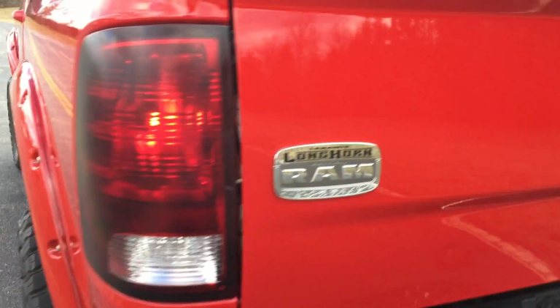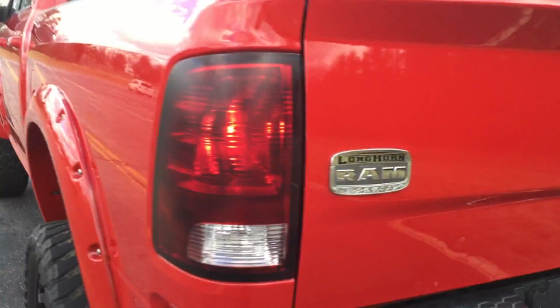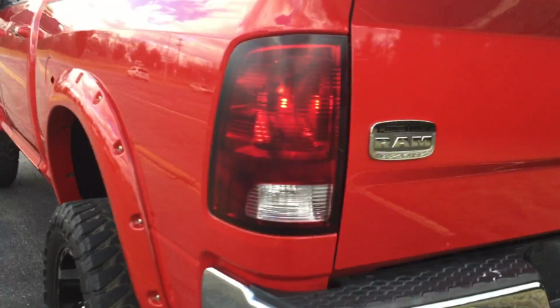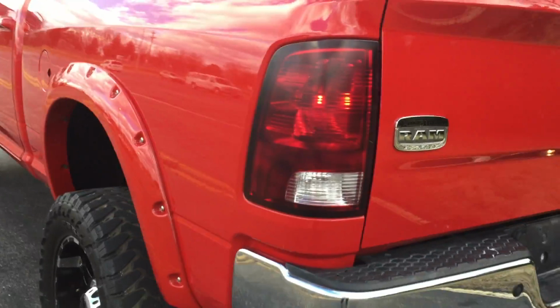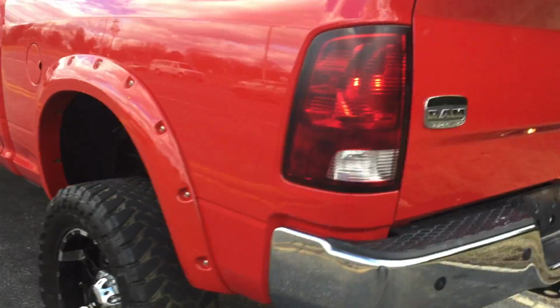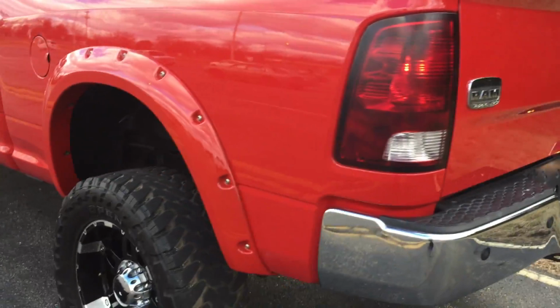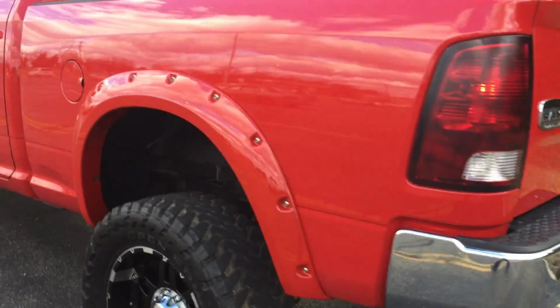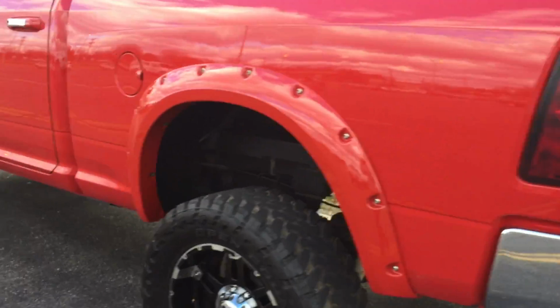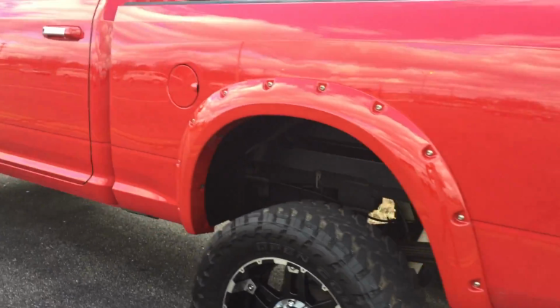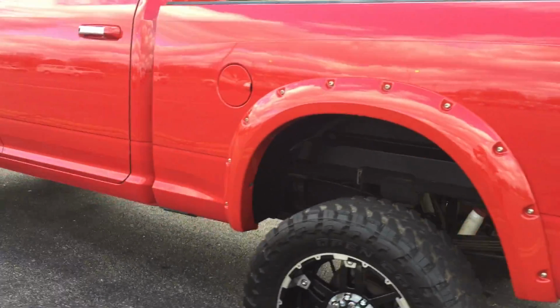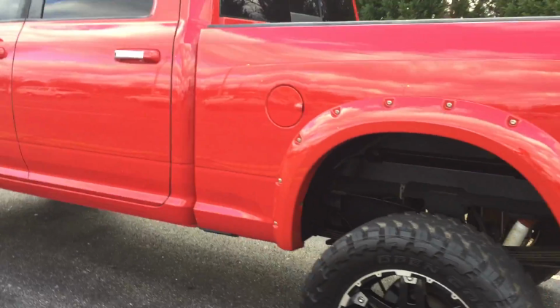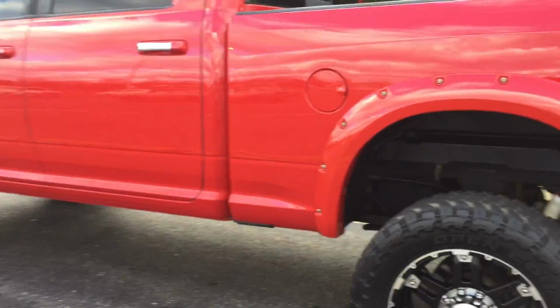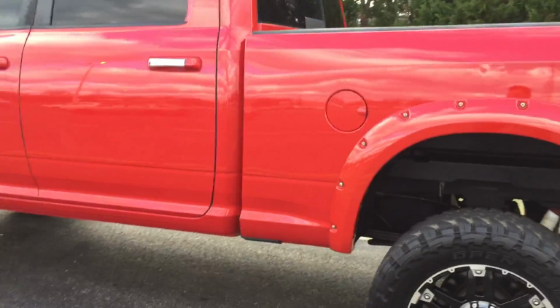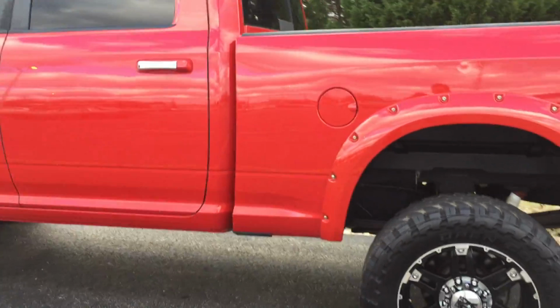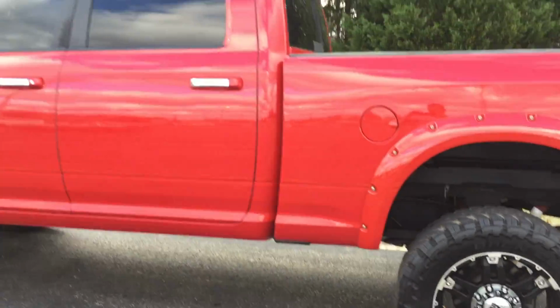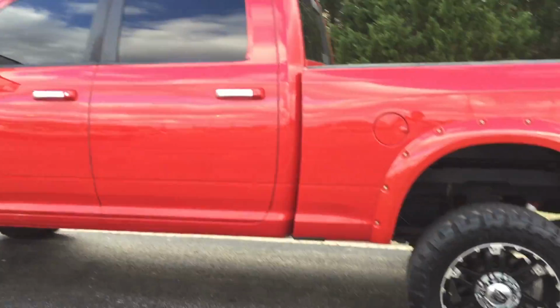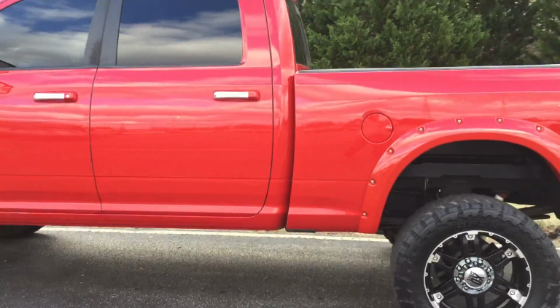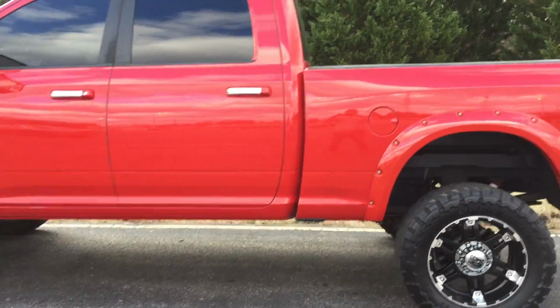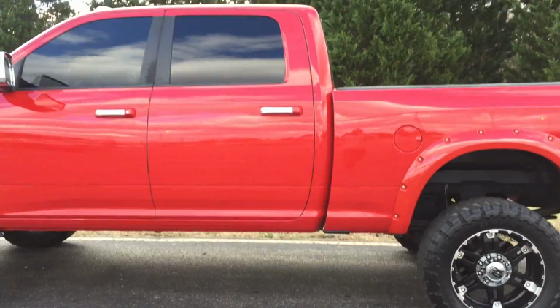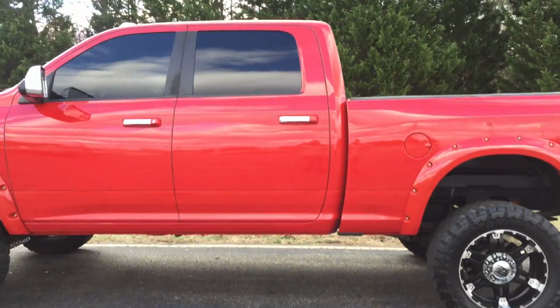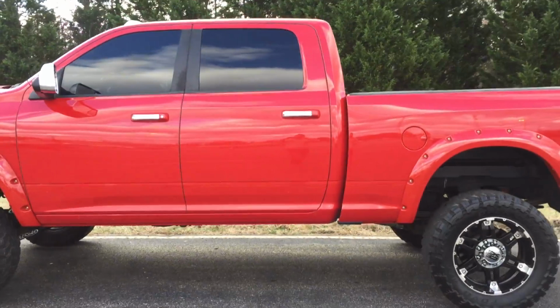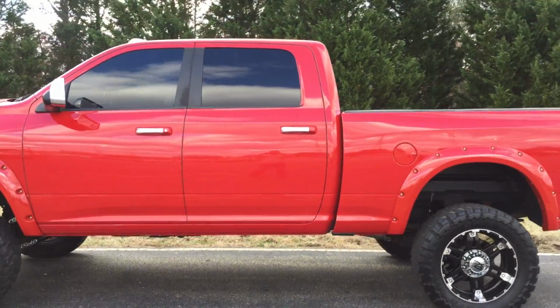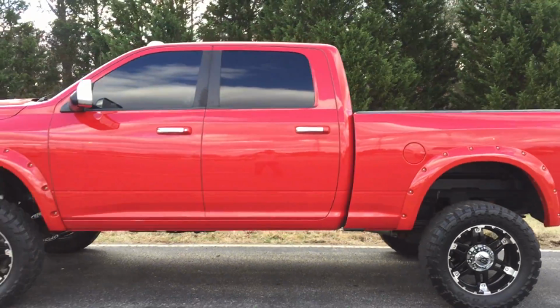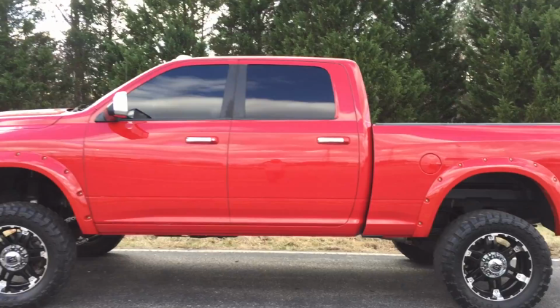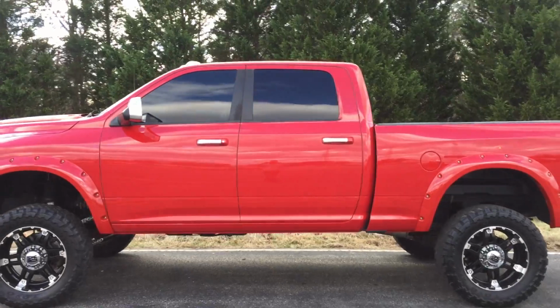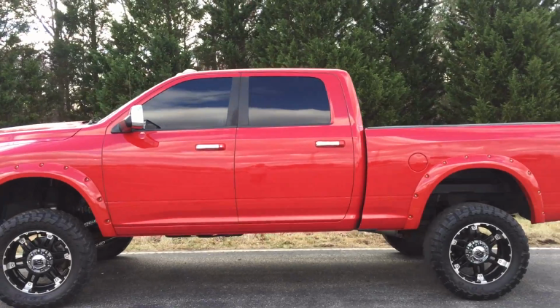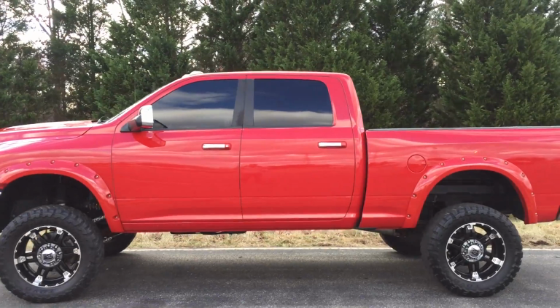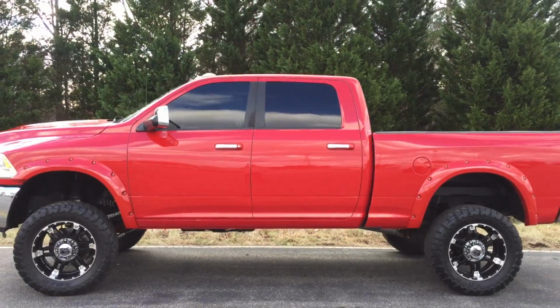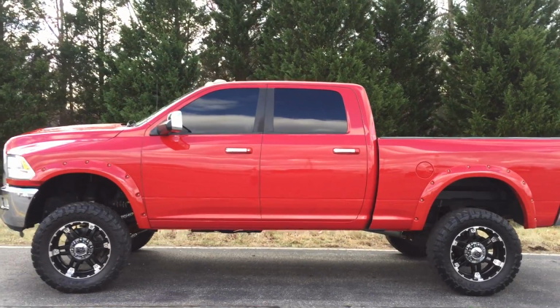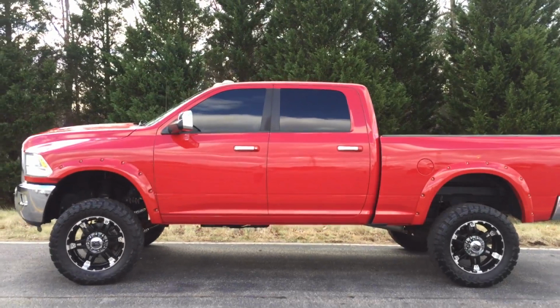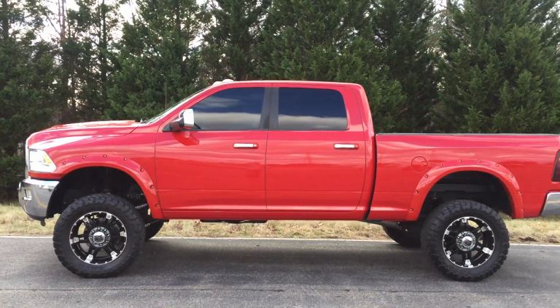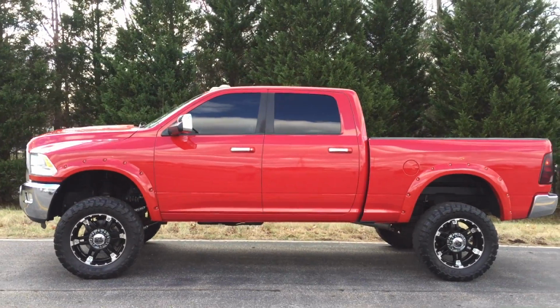So this is one of the next ones, getting ready to get finished up over at our other shop, Deluxe Motorsports 2. So if this truck interests you at all...